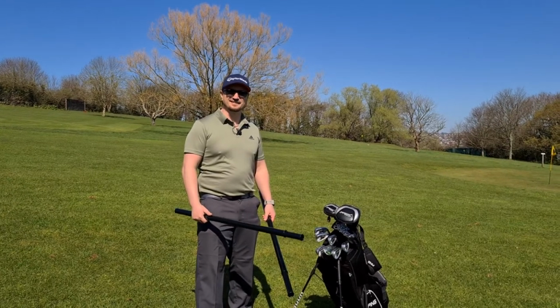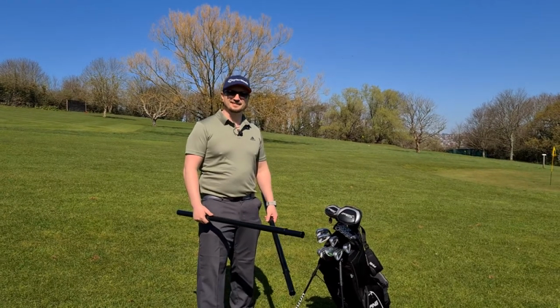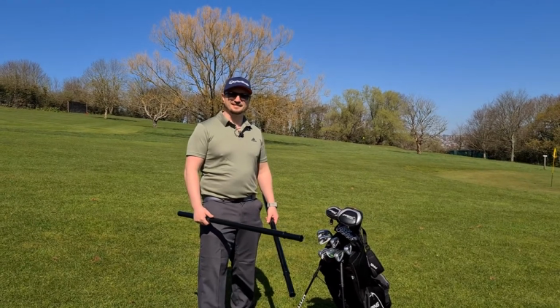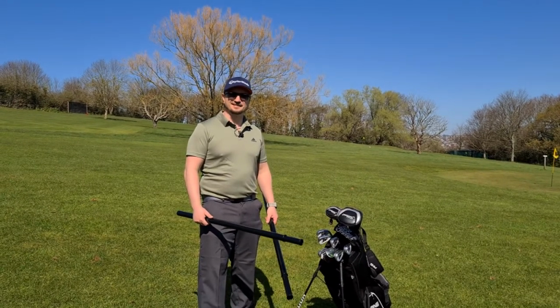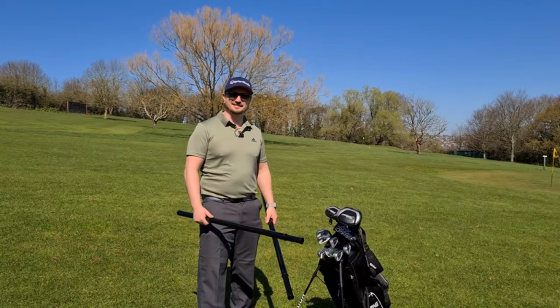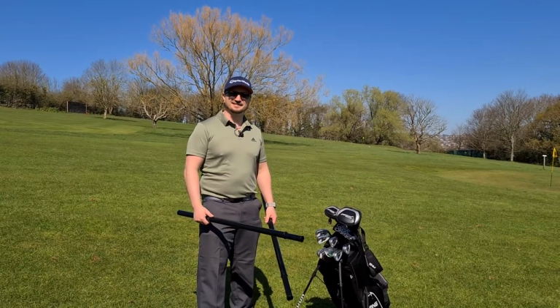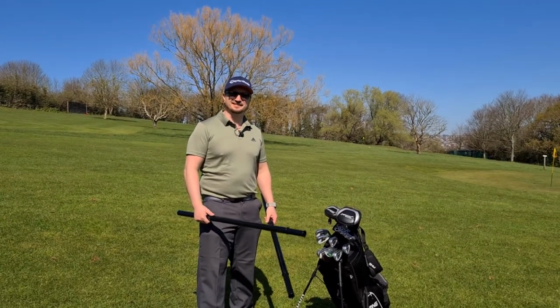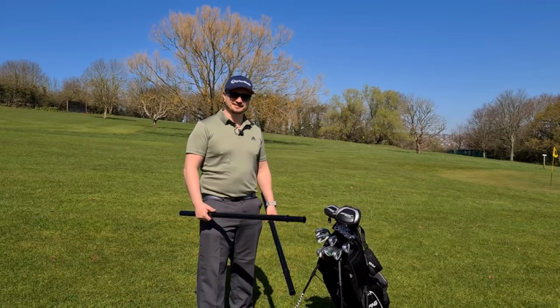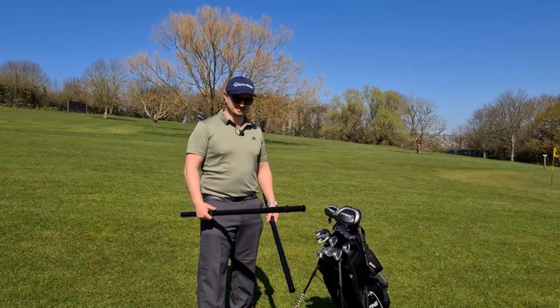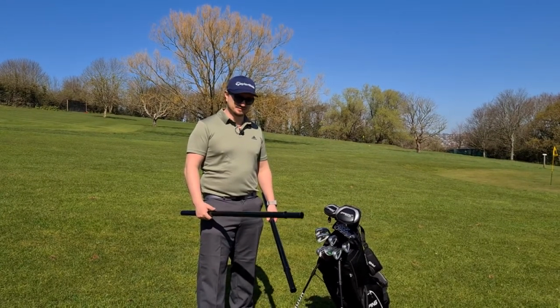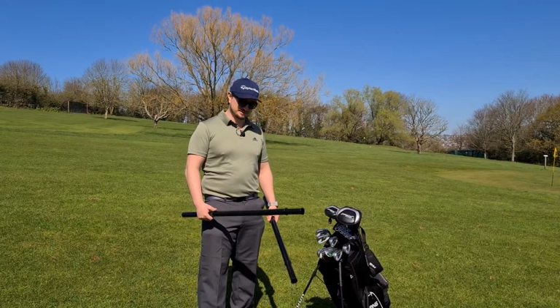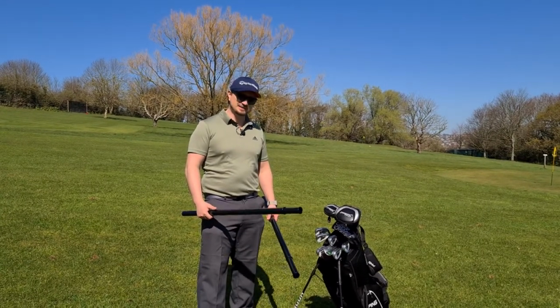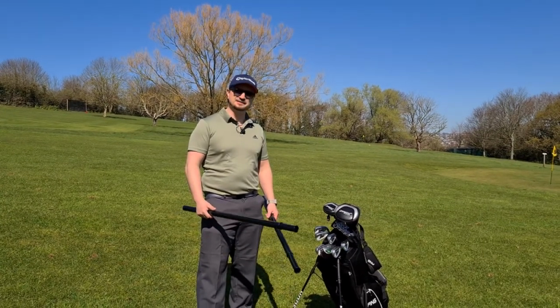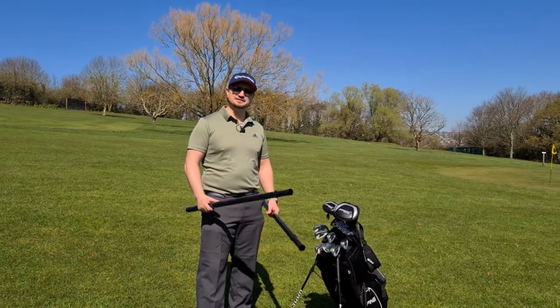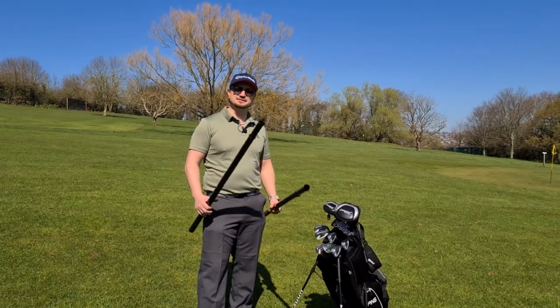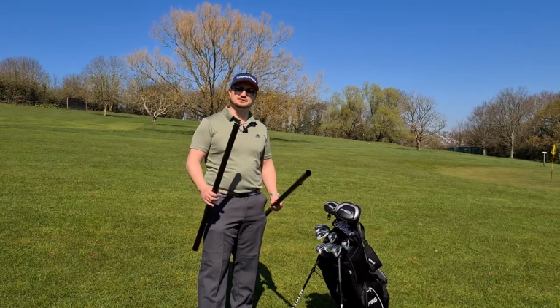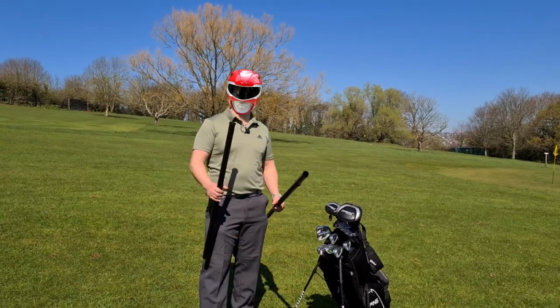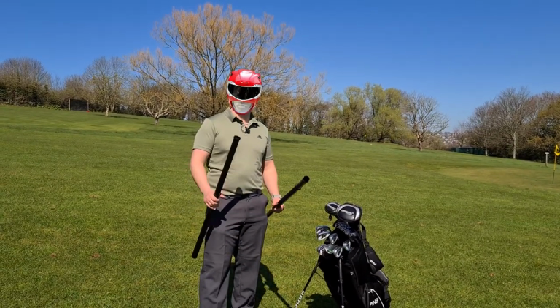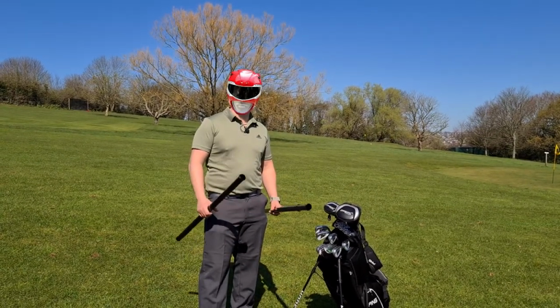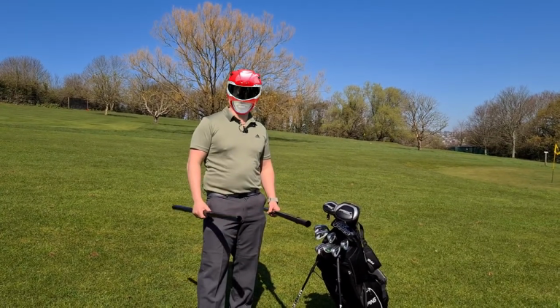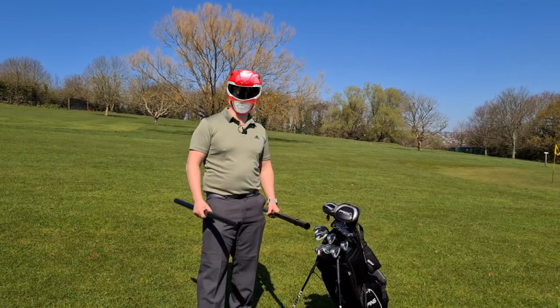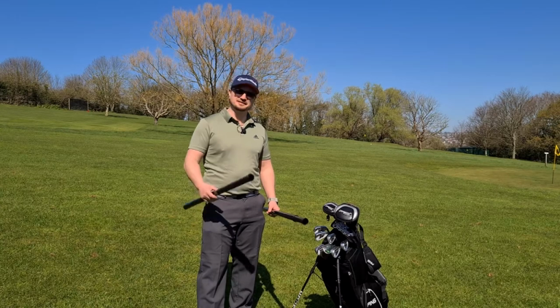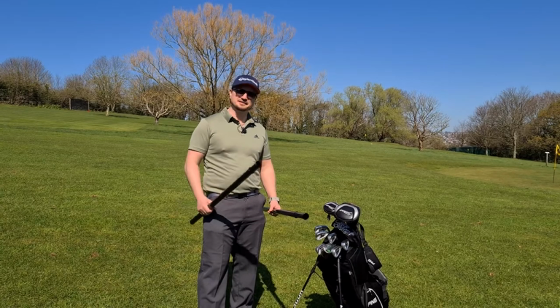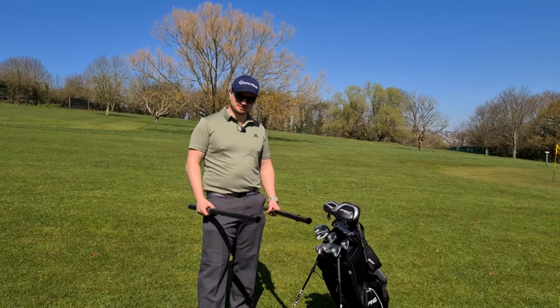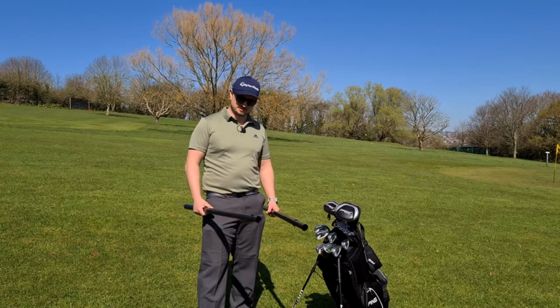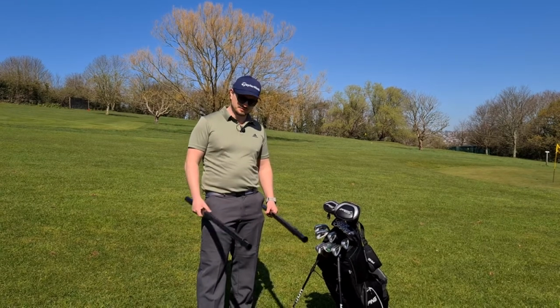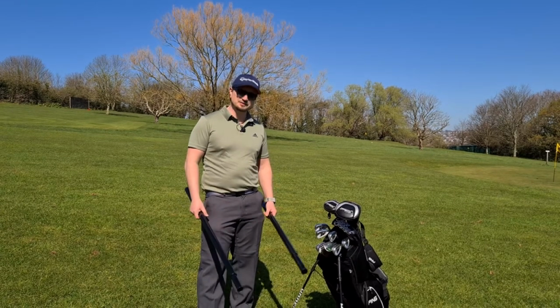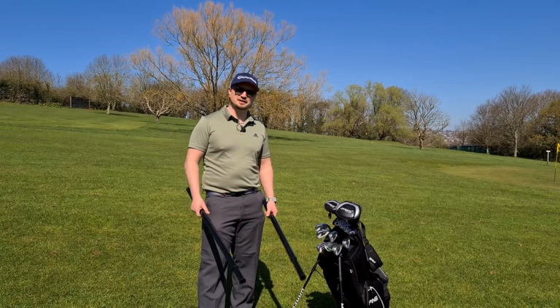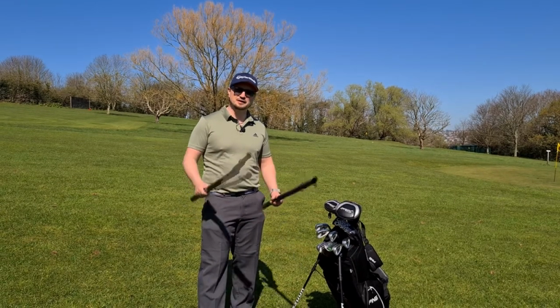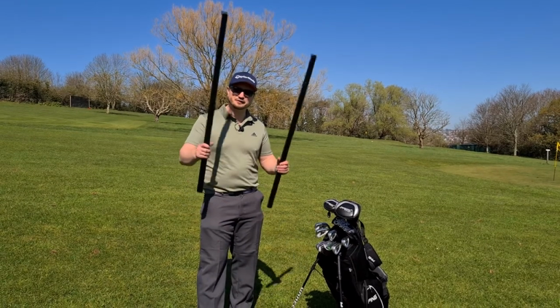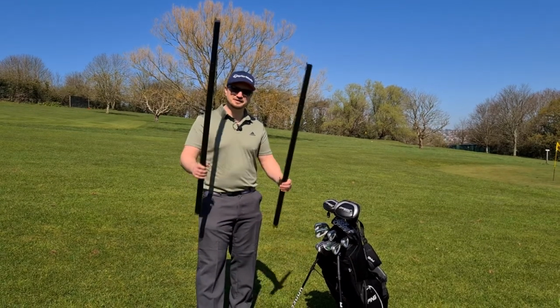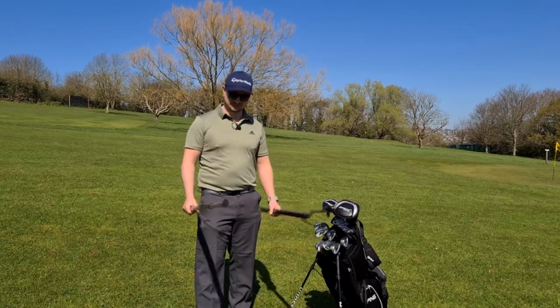What have you come as? You're like a power ranger. You're giving a laugh, aren't you?